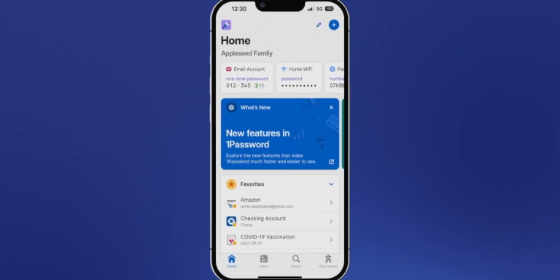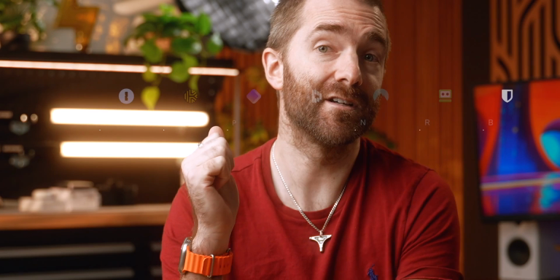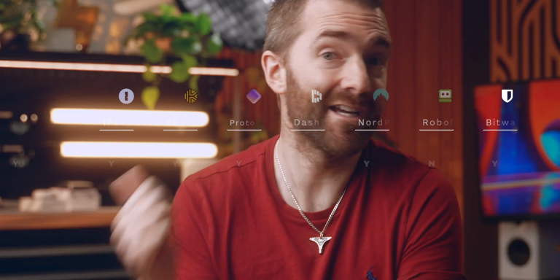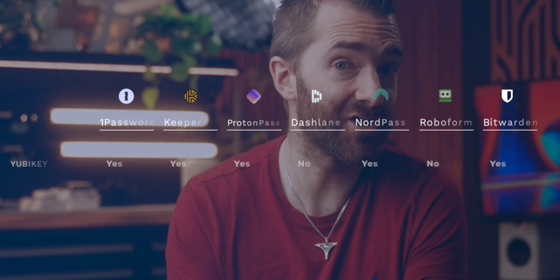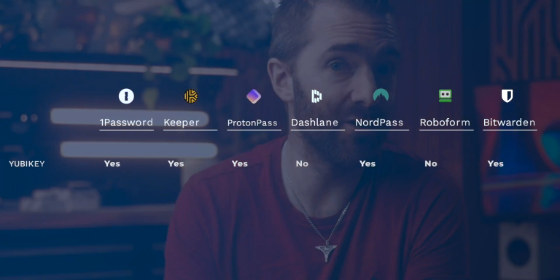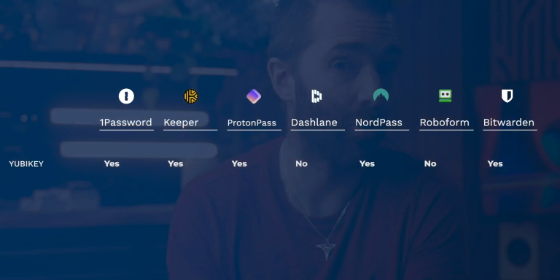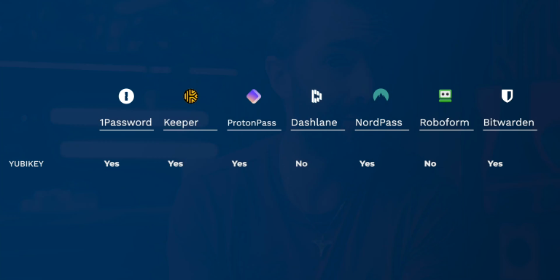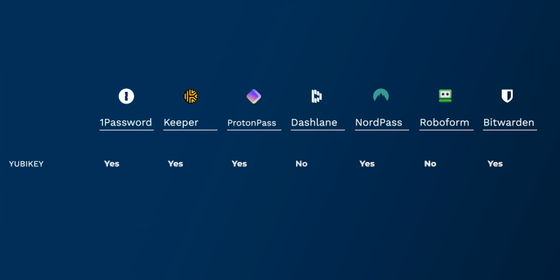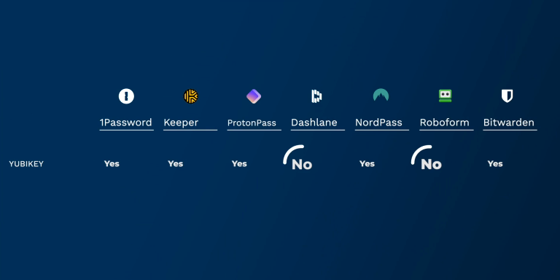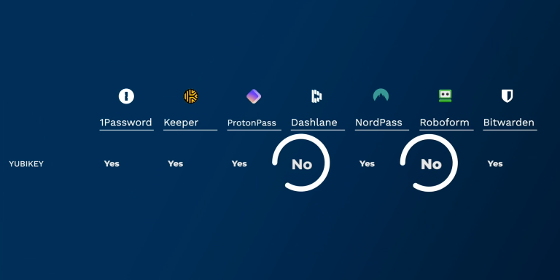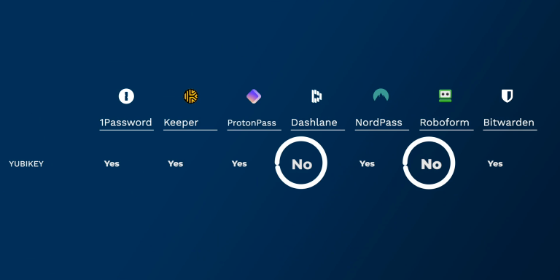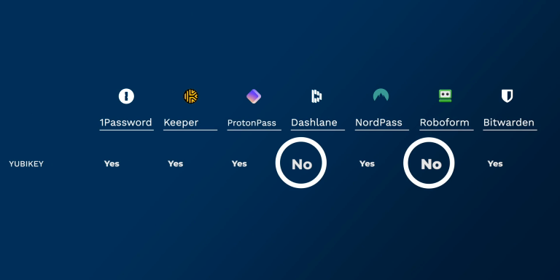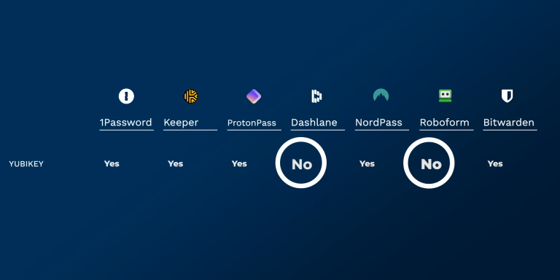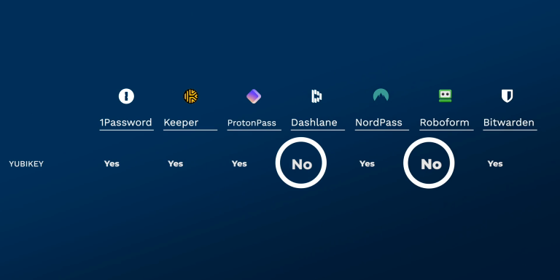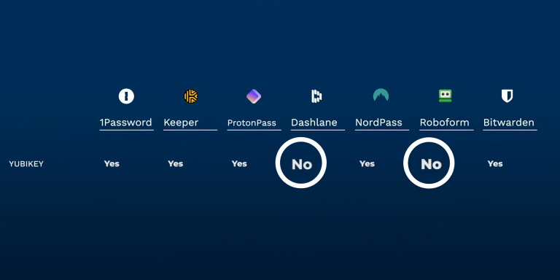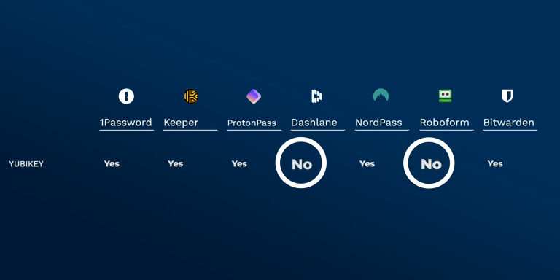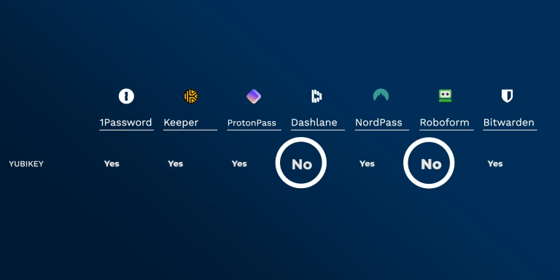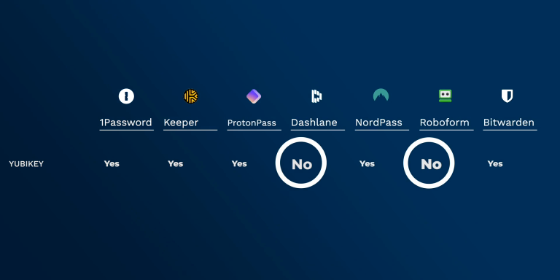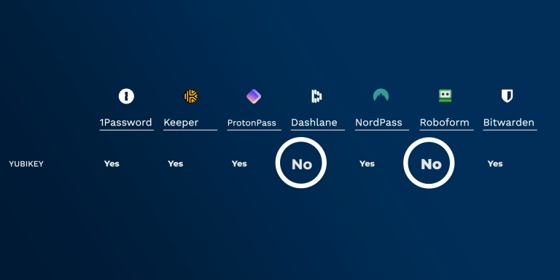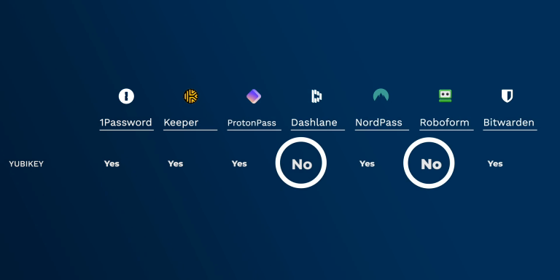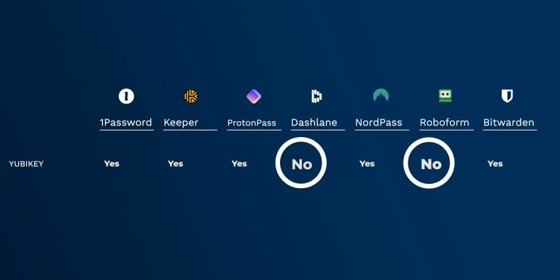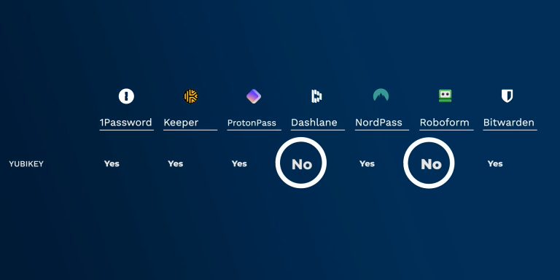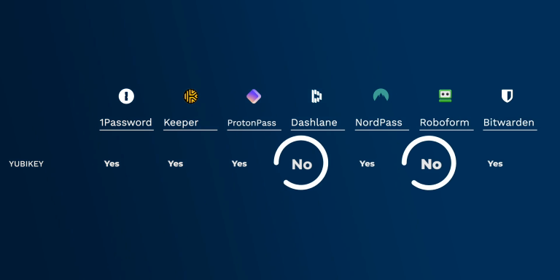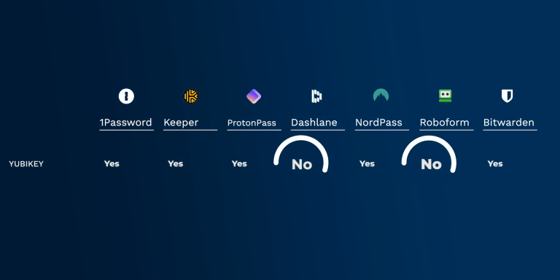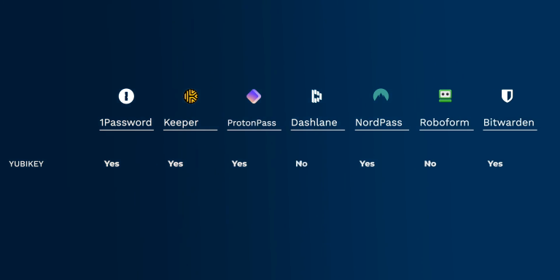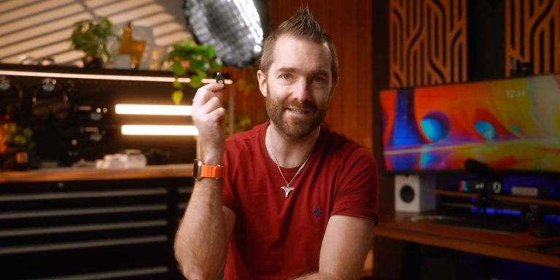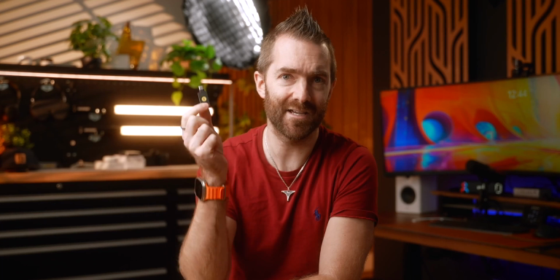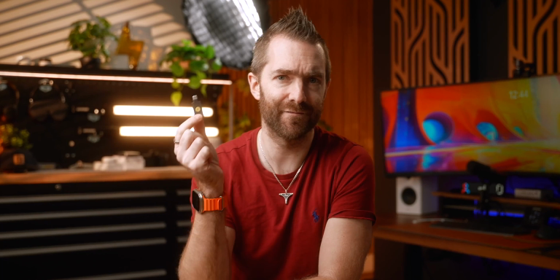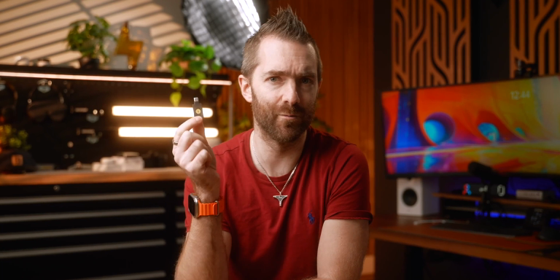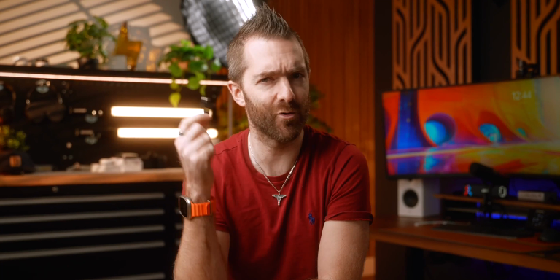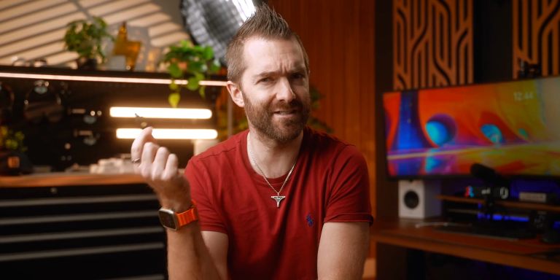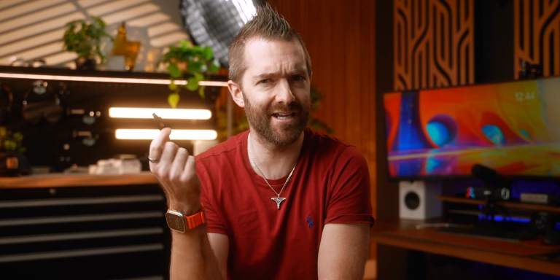Either Dashlane or RoboForm support the use of YubiKeys, something I'm a huge fan of — it's a second form of authentication.